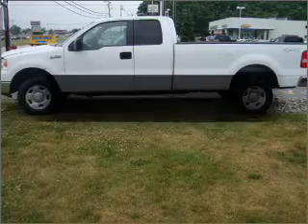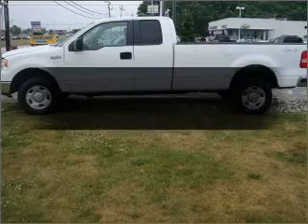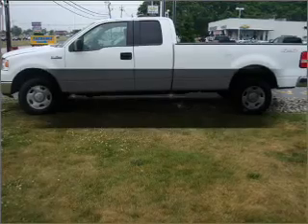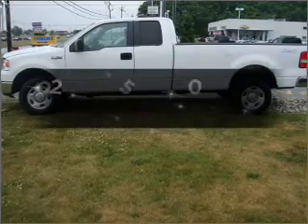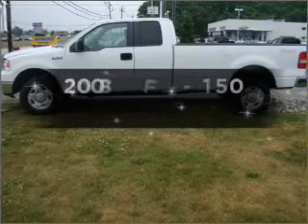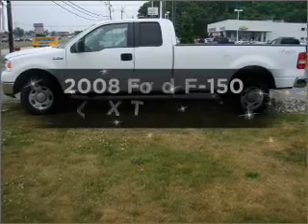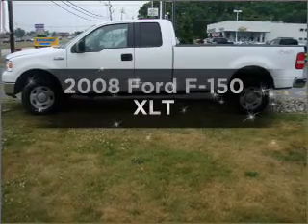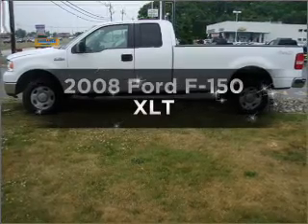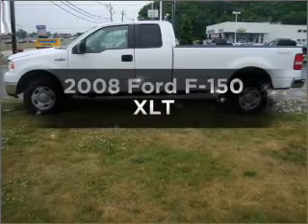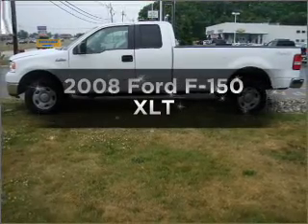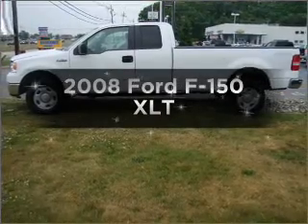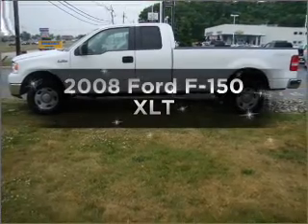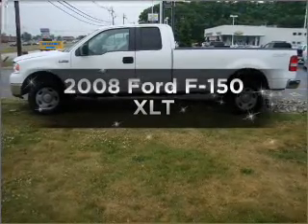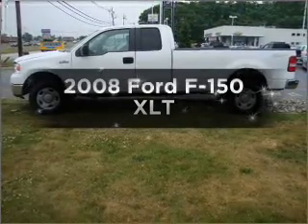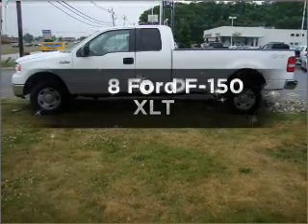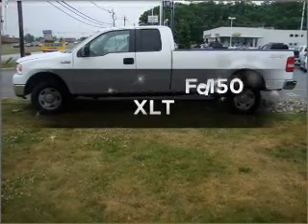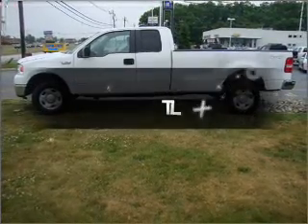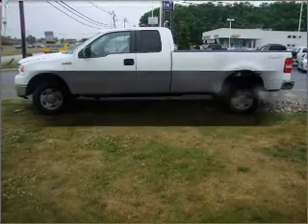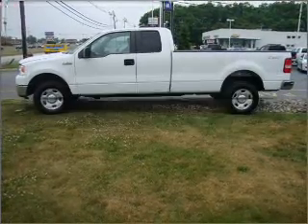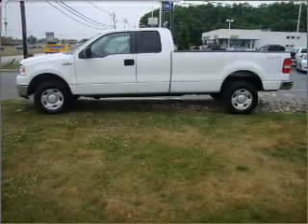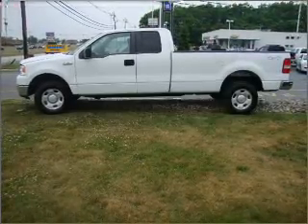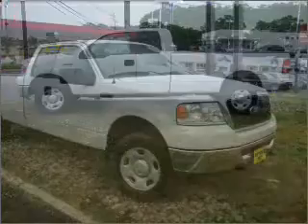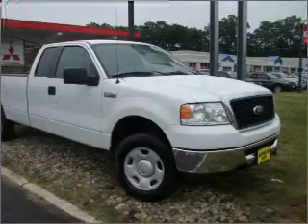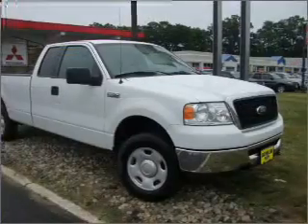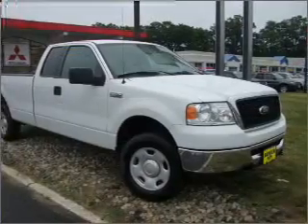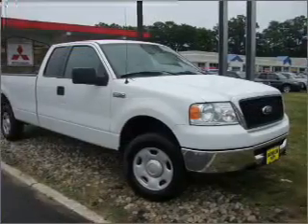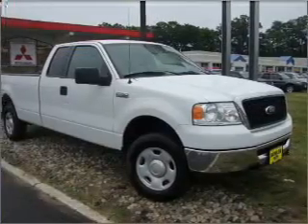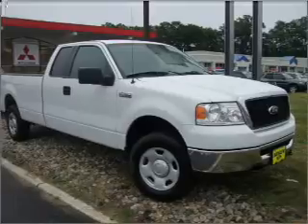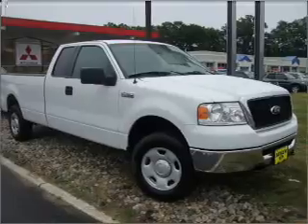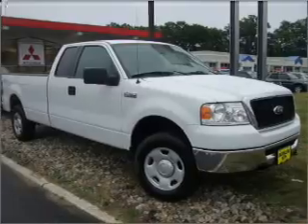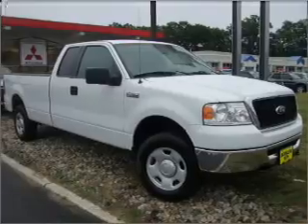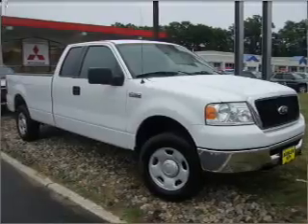Check out this 2008 Ford F-150. If you're looking for a first-rate auto, this one could be yours today.